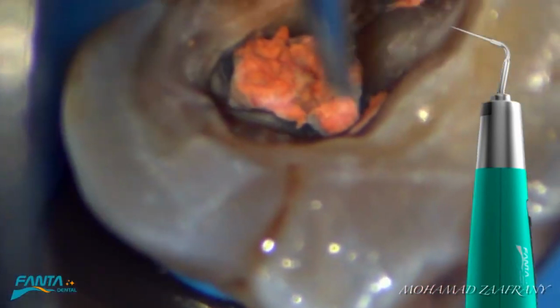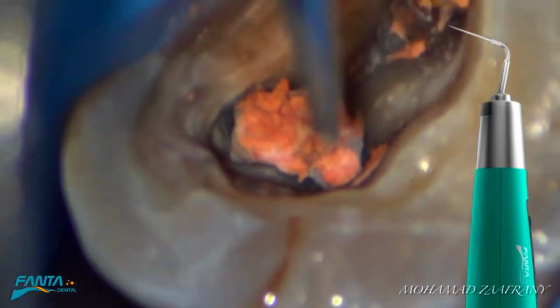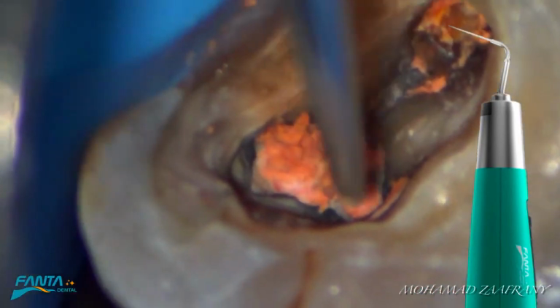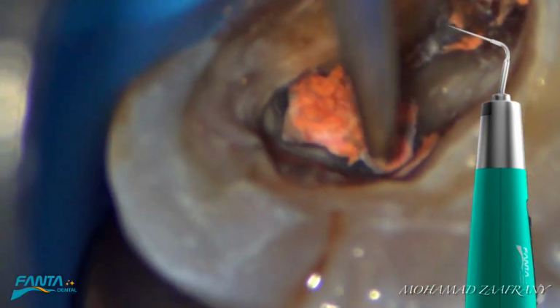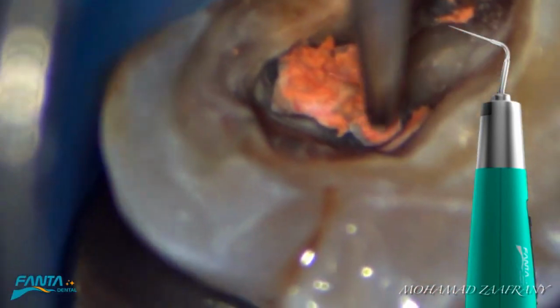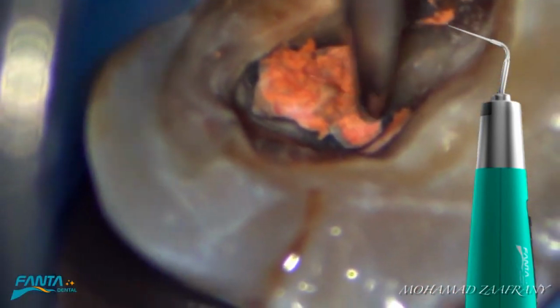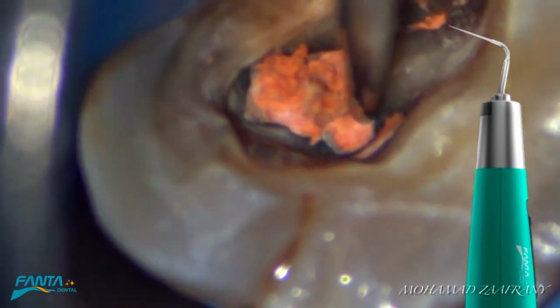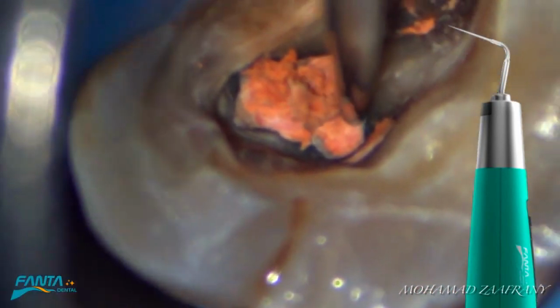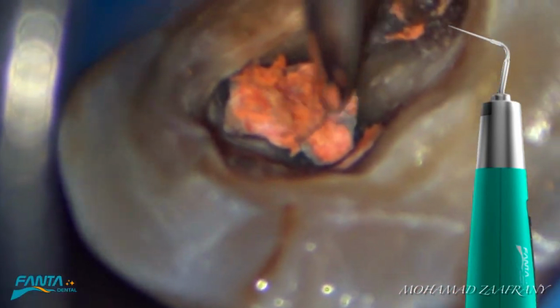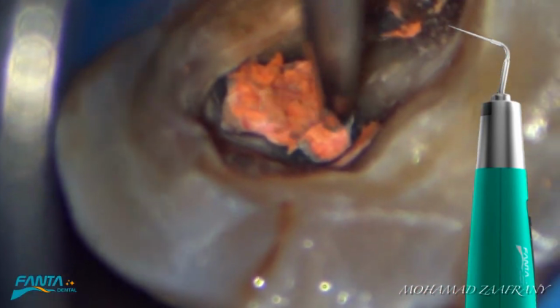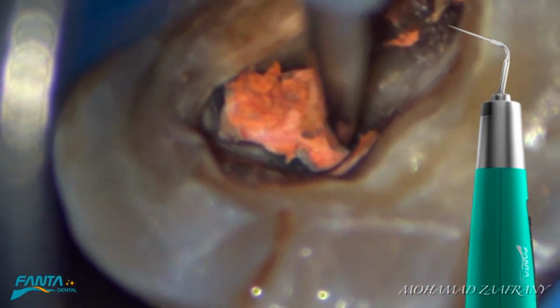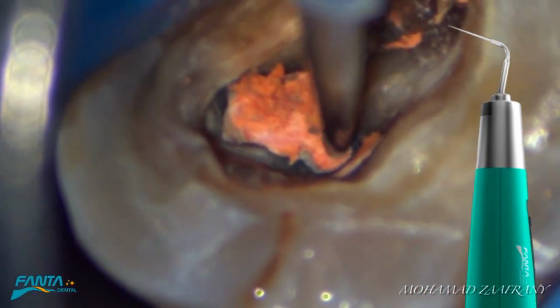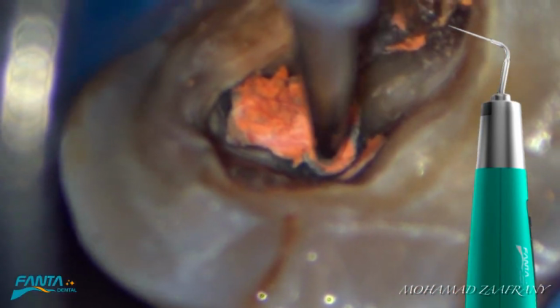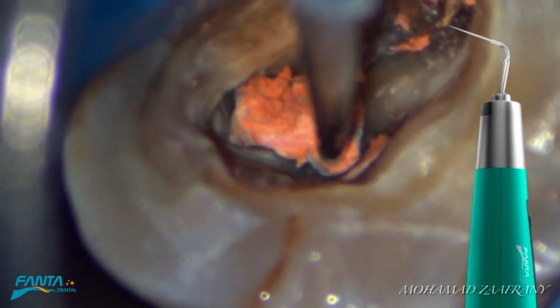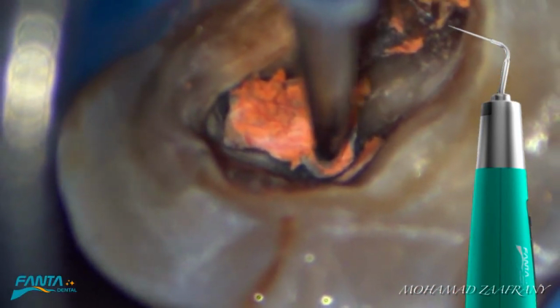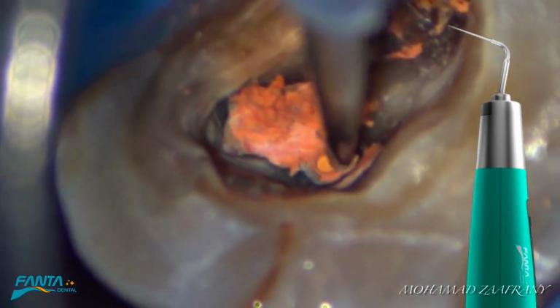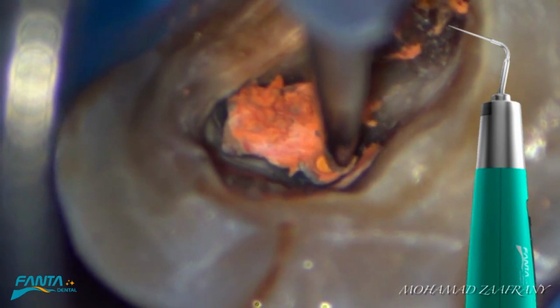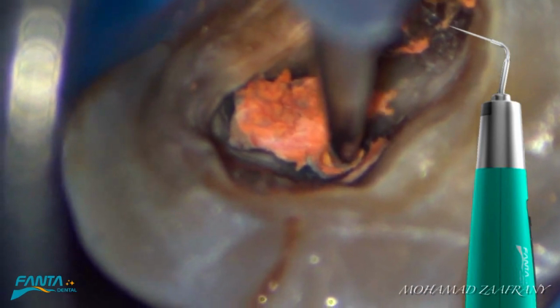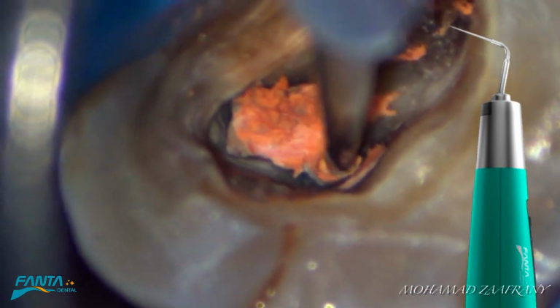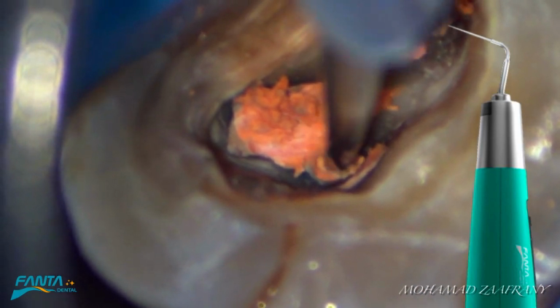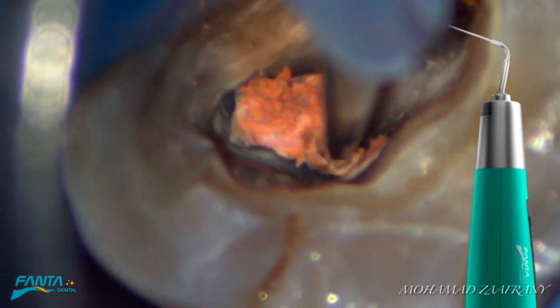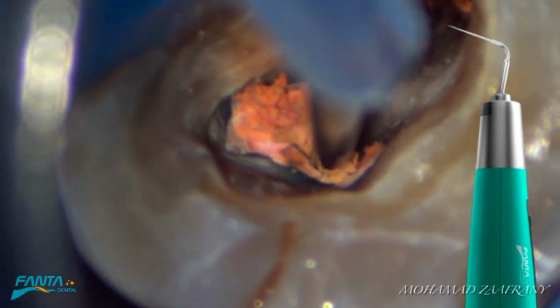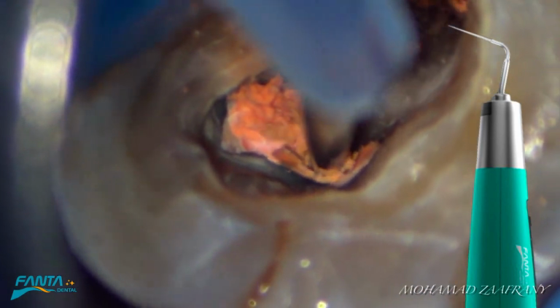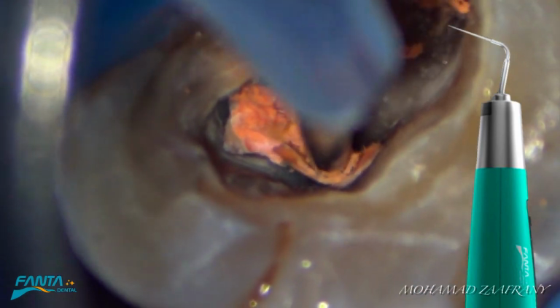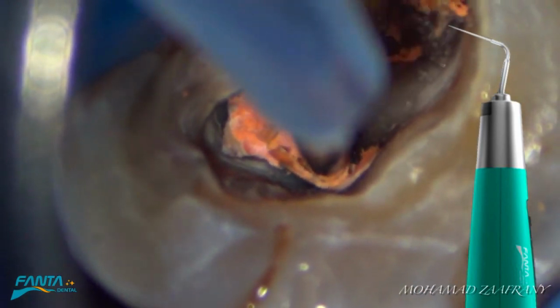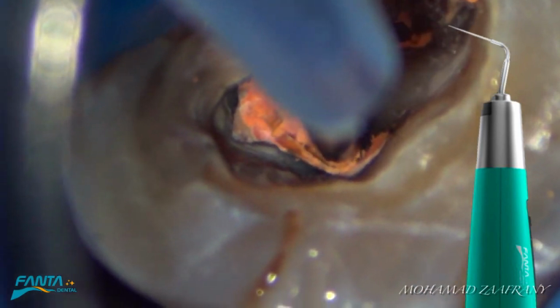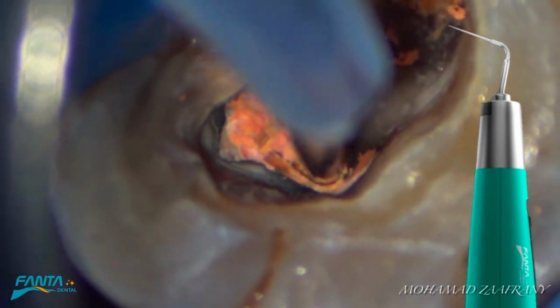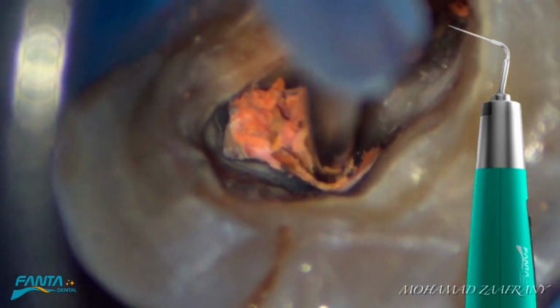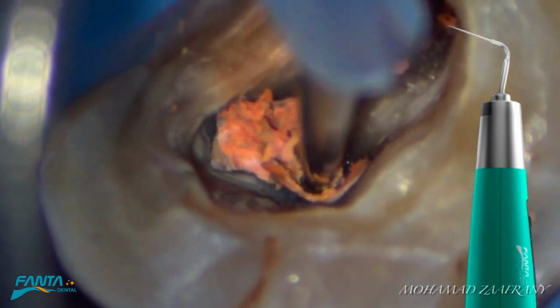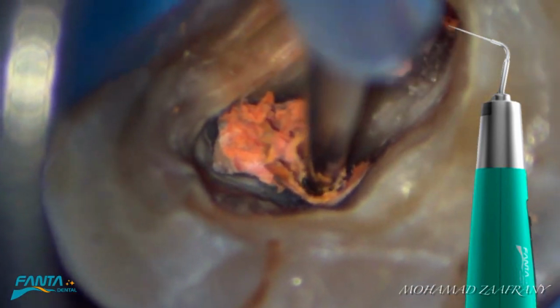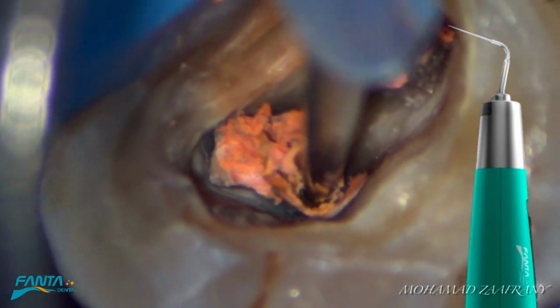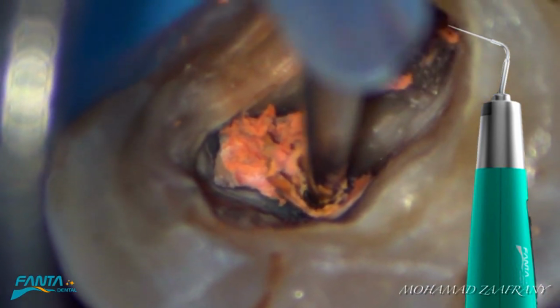Another case demonstrates softening coronal gutta-percha for easy removal.